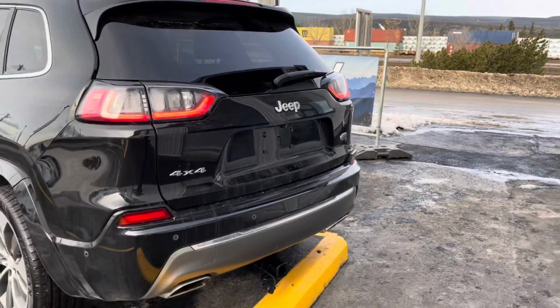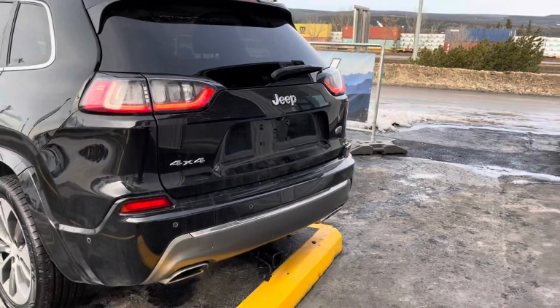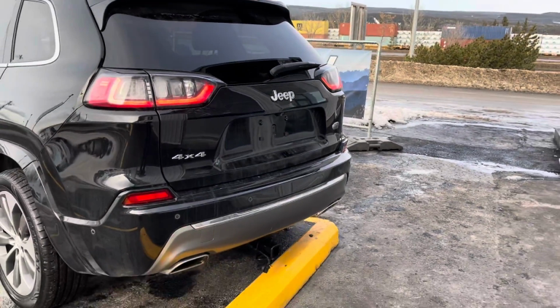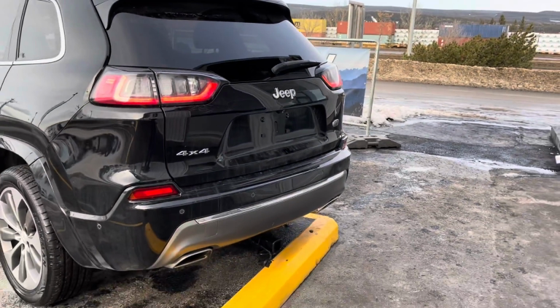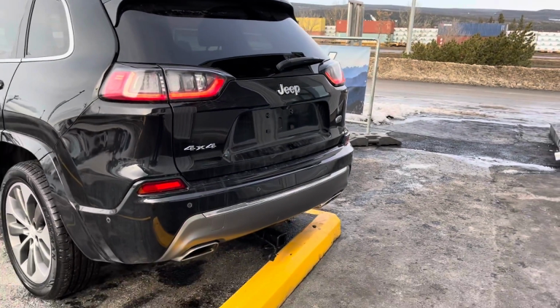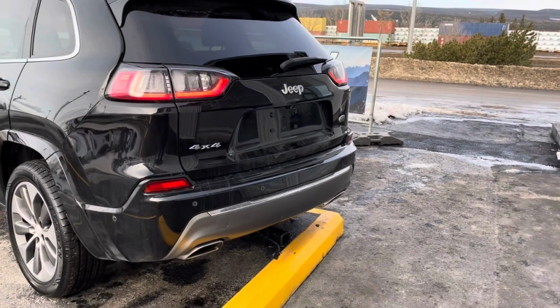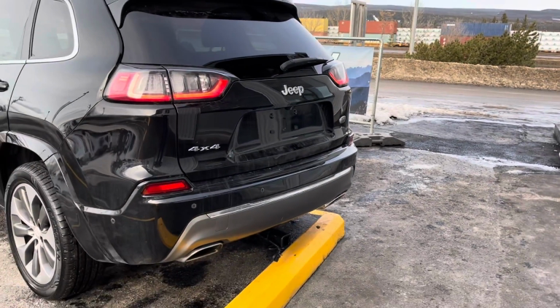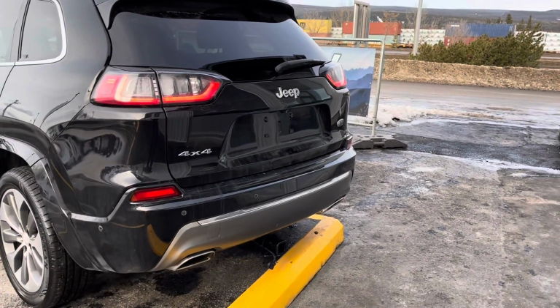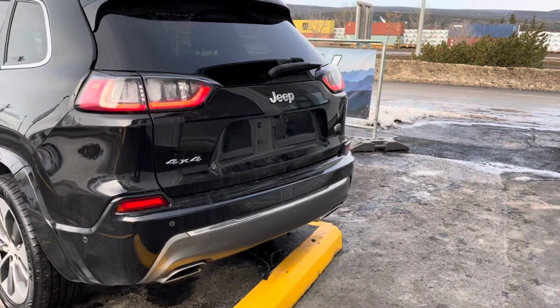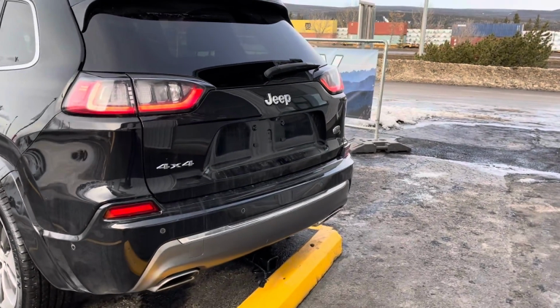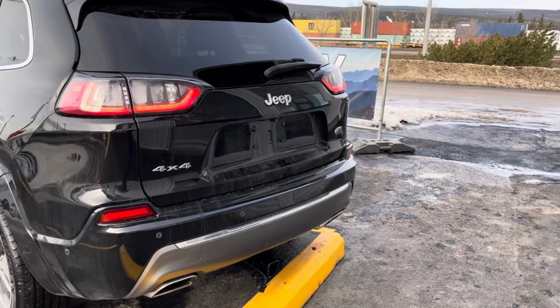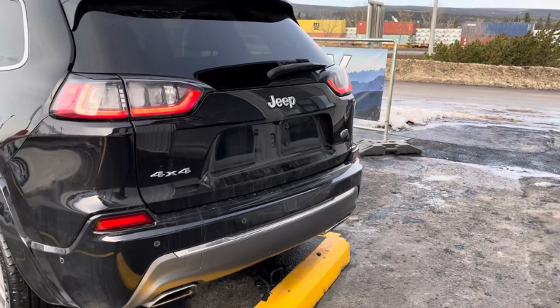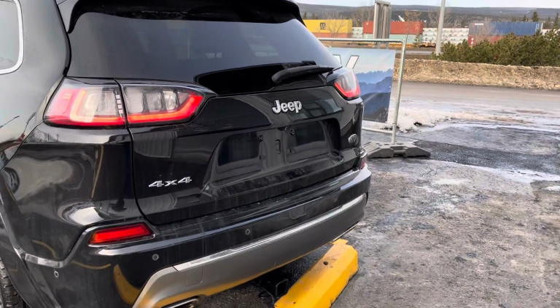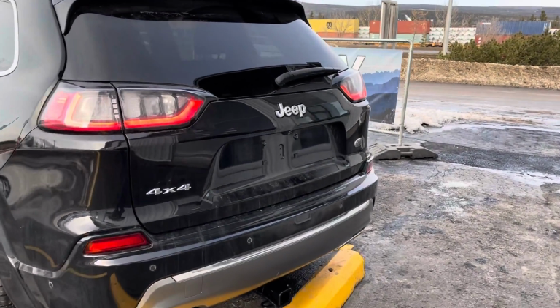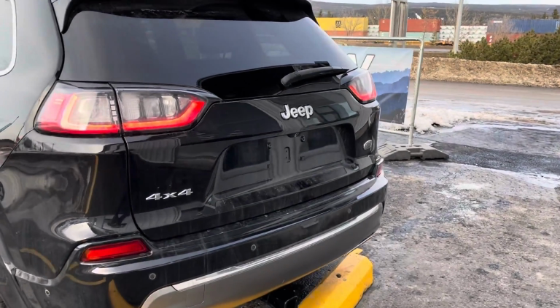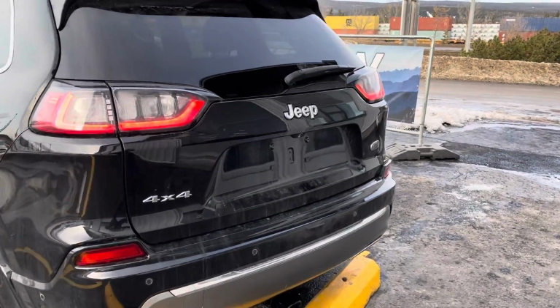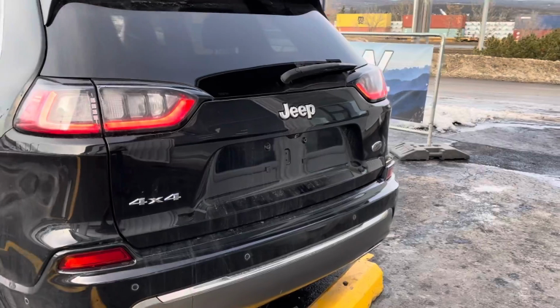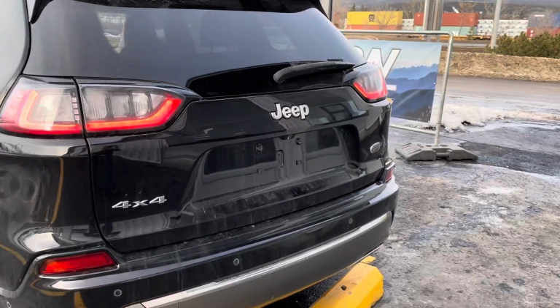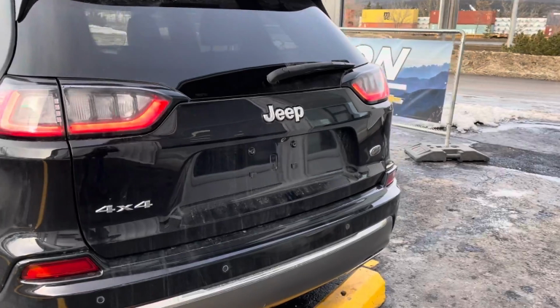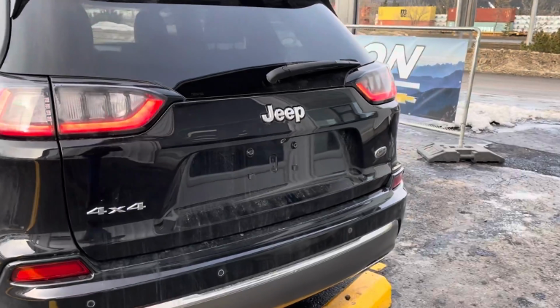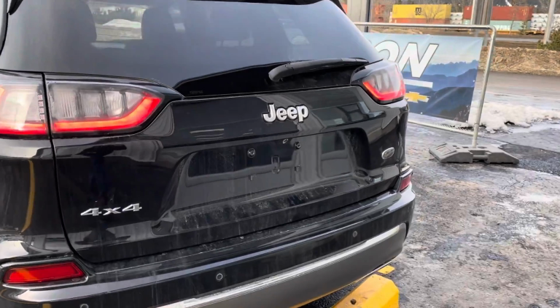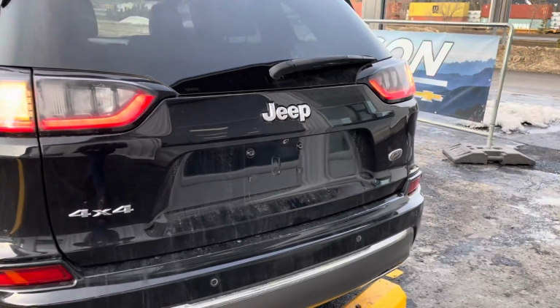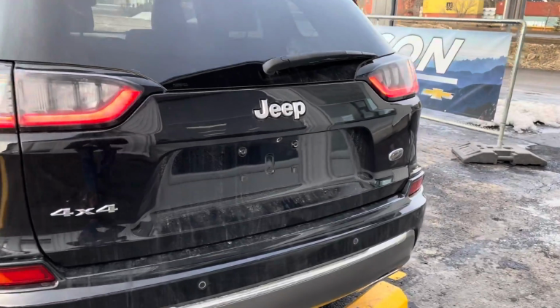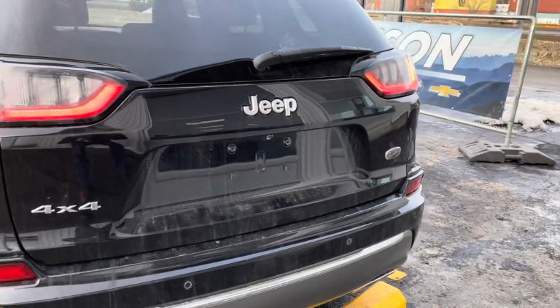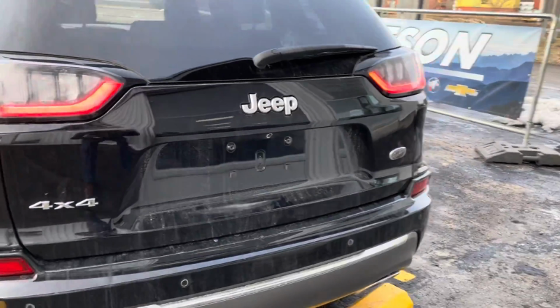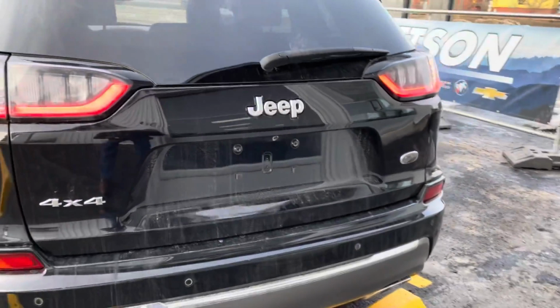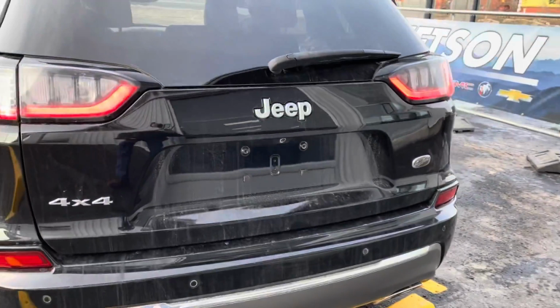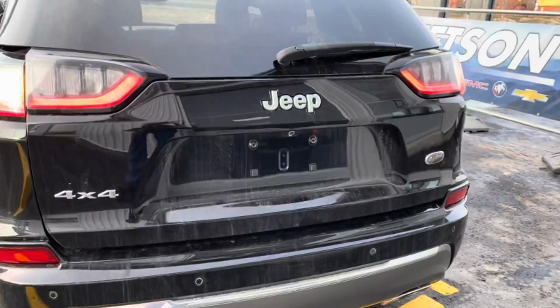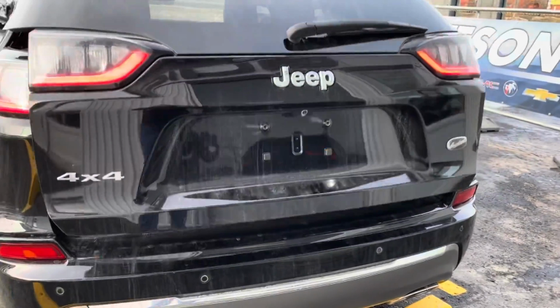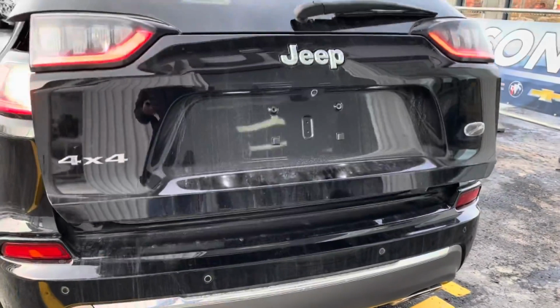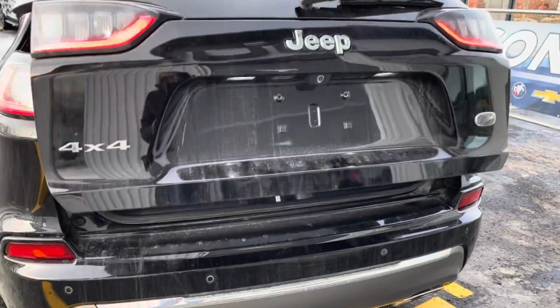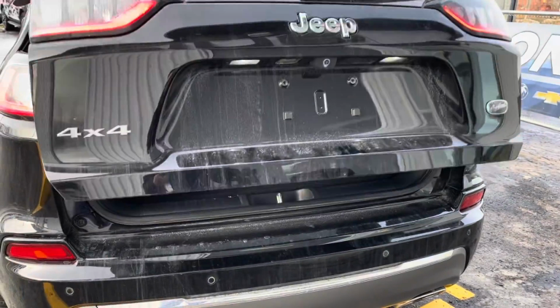4x4 badging on the rear. It does have command start and power liftgate.